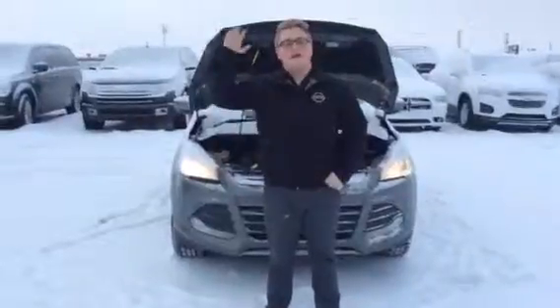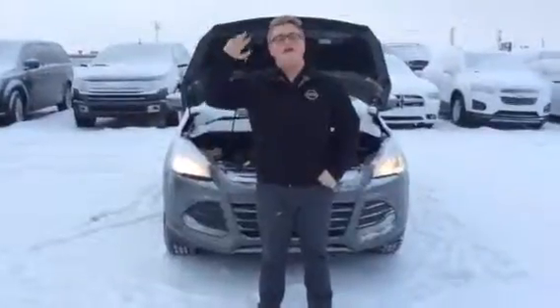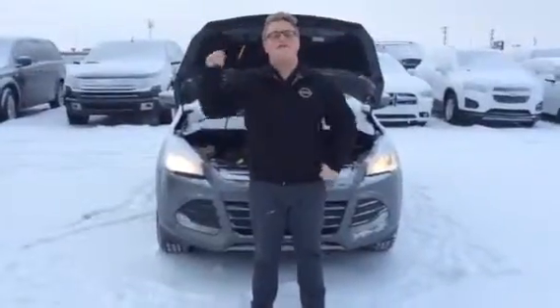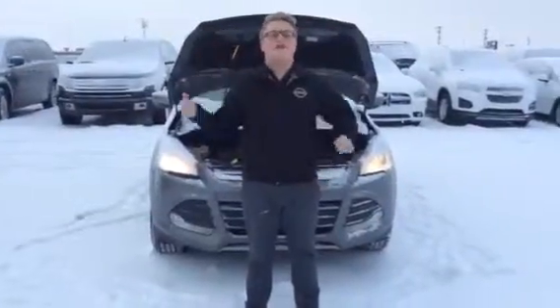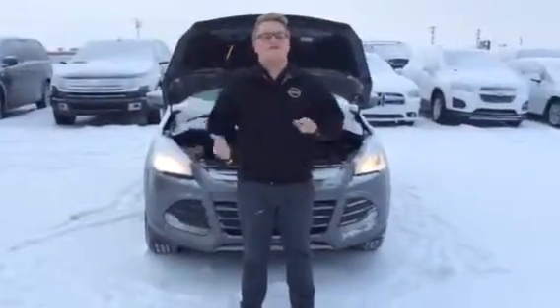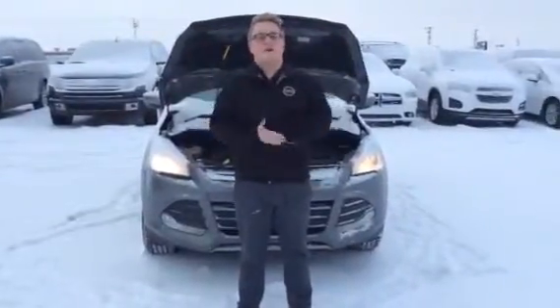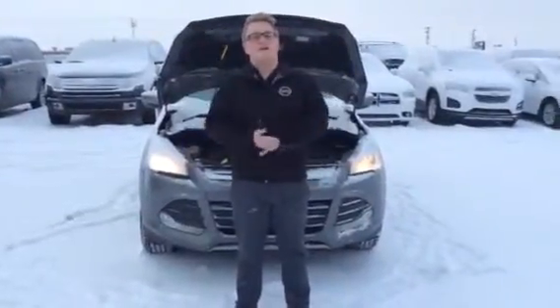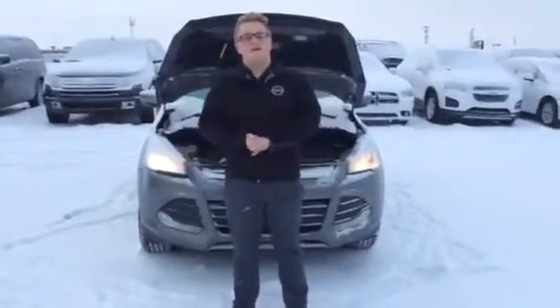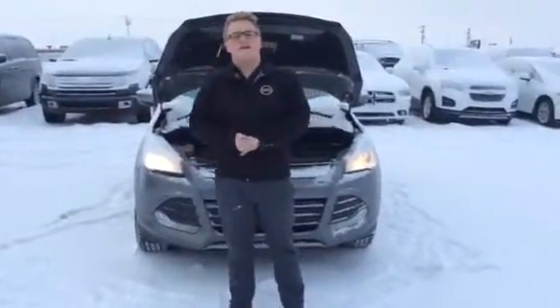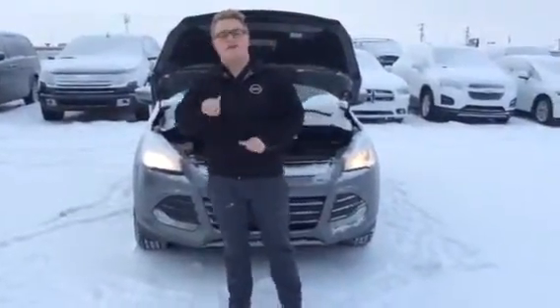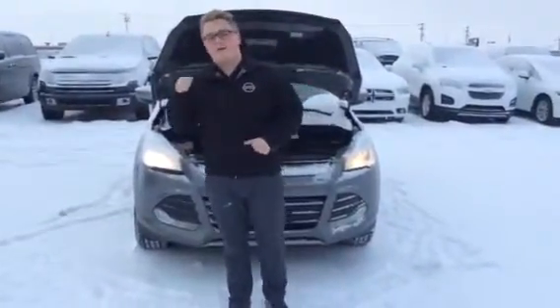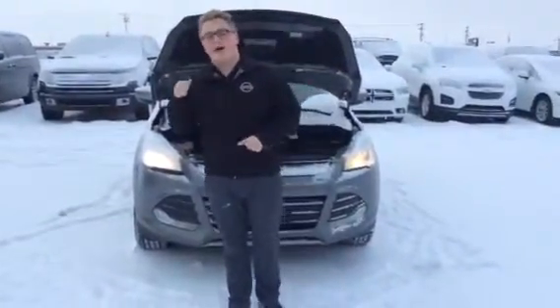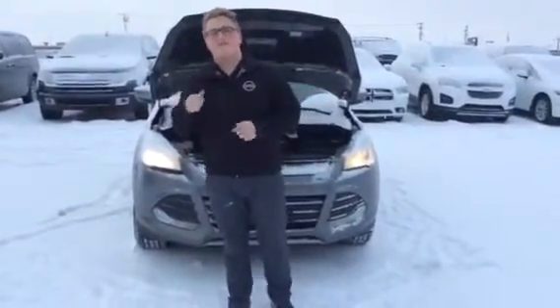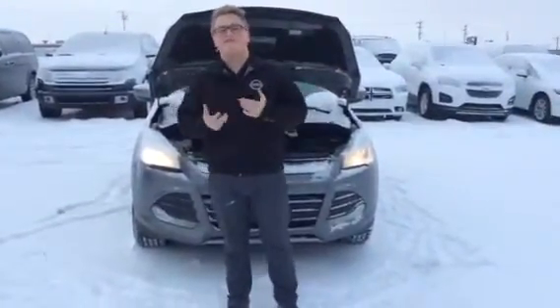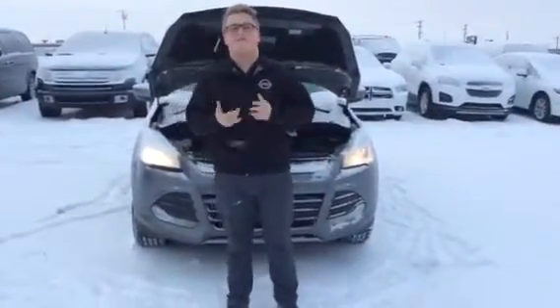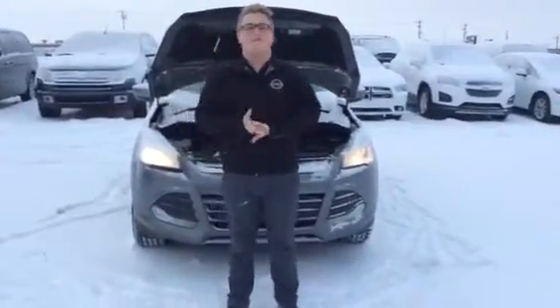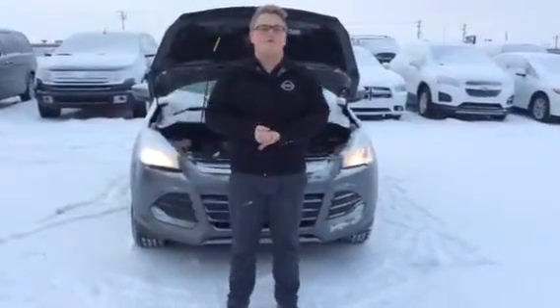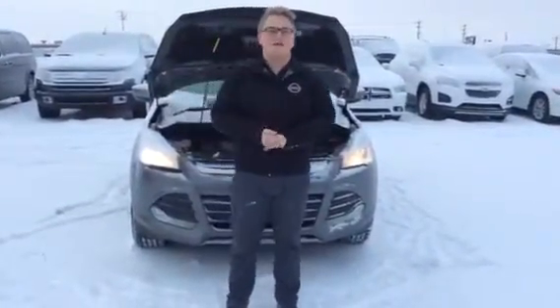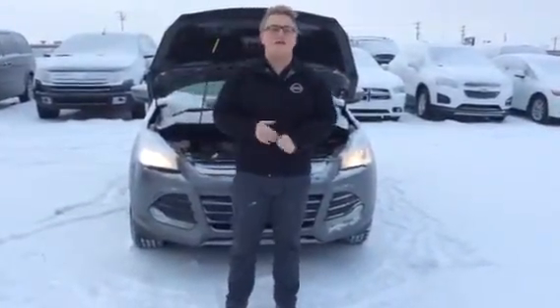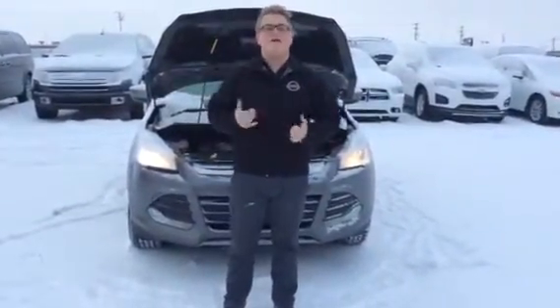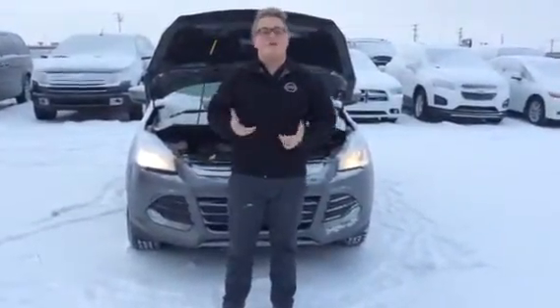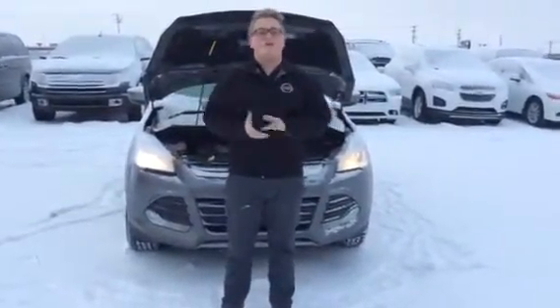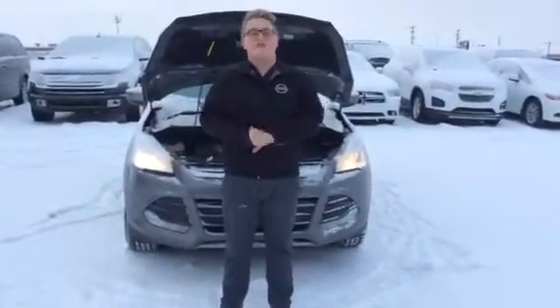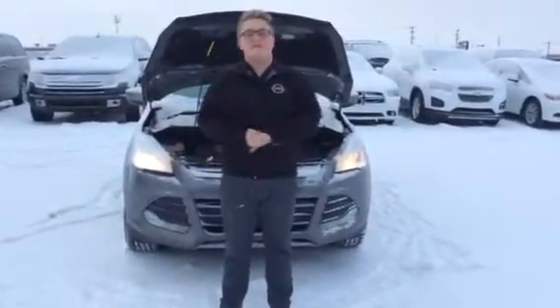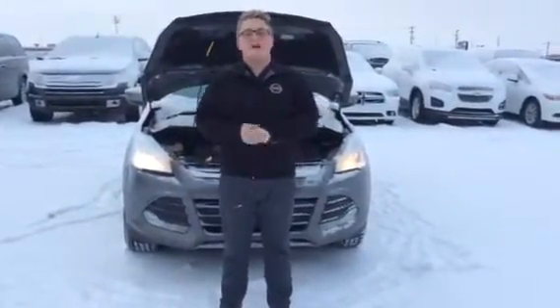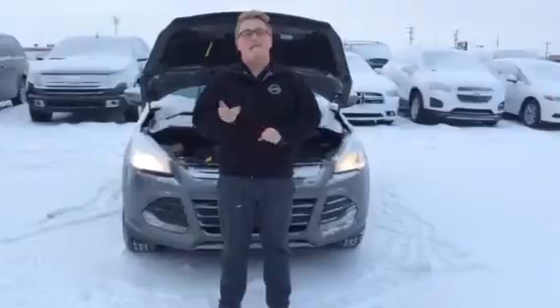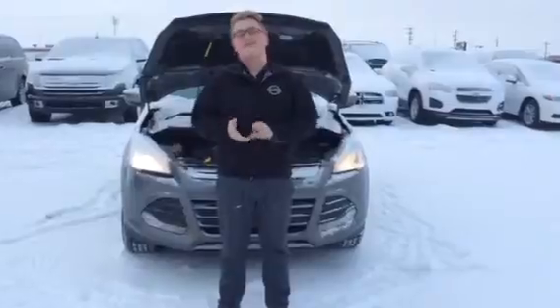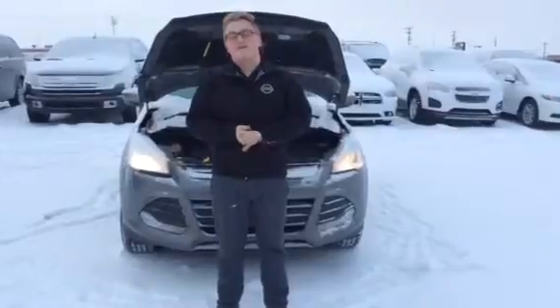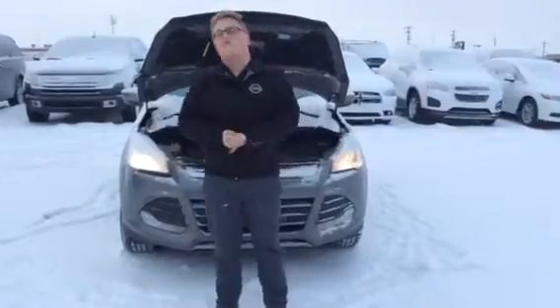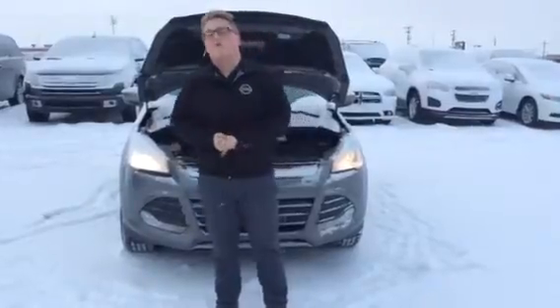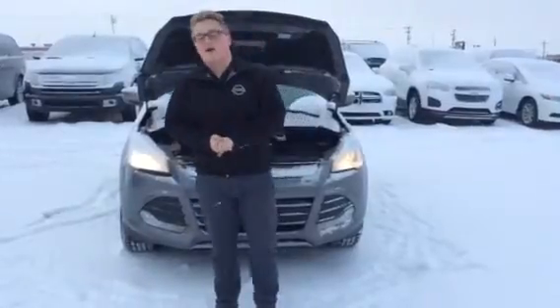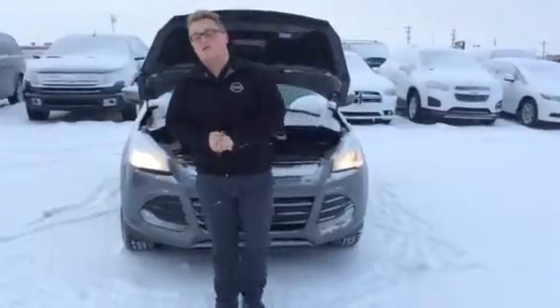Hey there, Chelsea. It's Marc at LA Nissan, and behind me is the 2014 Ford Escape SE that you inquired about.